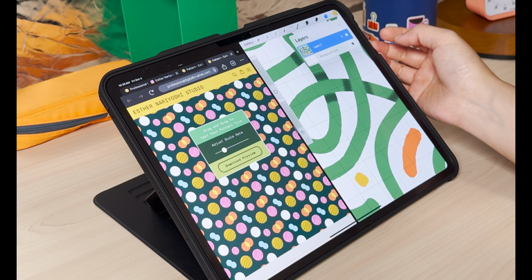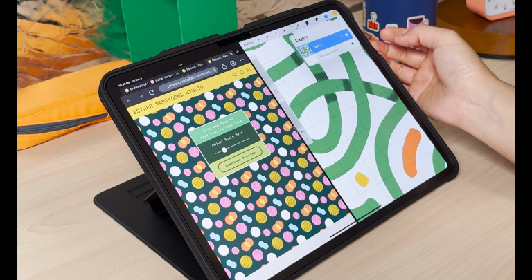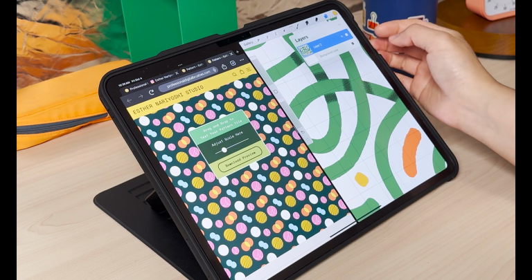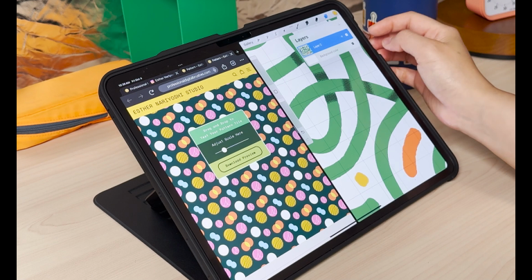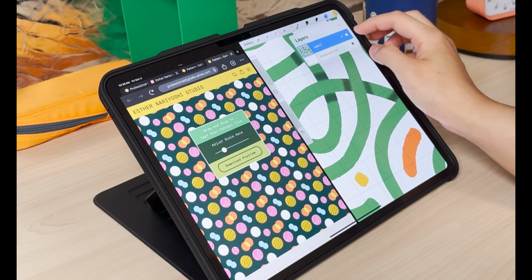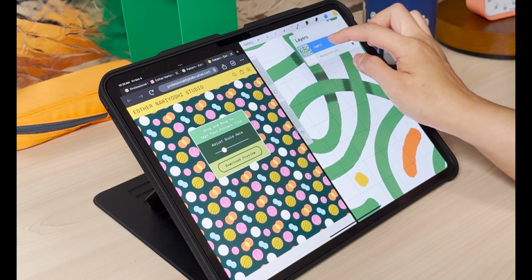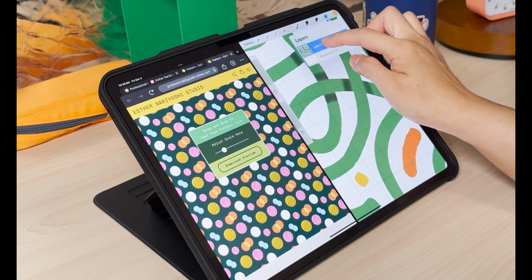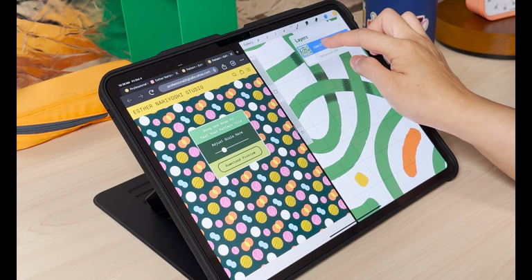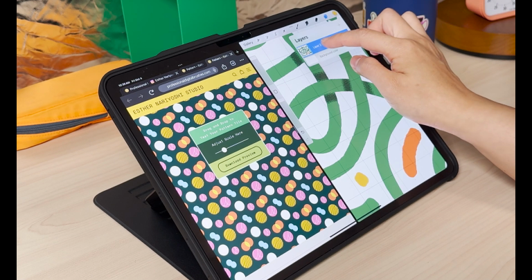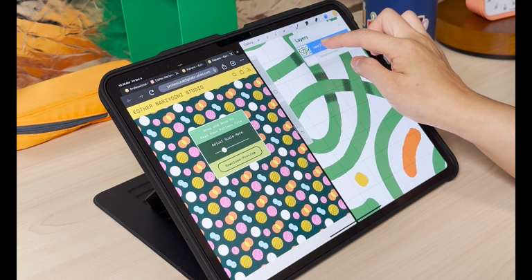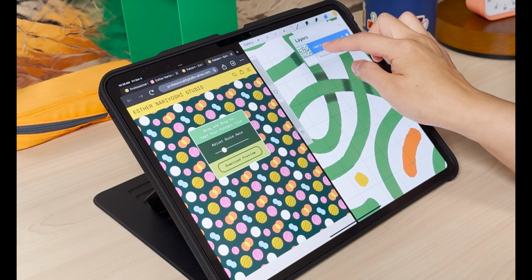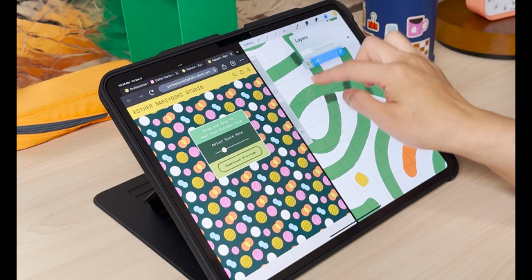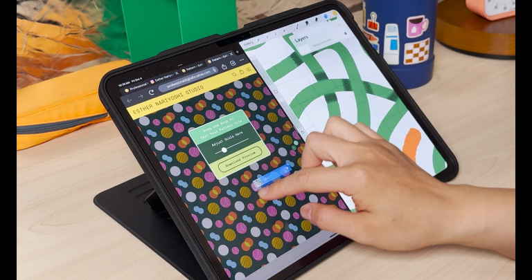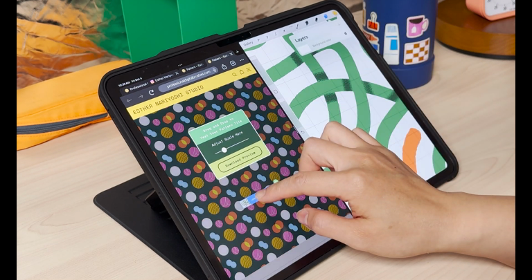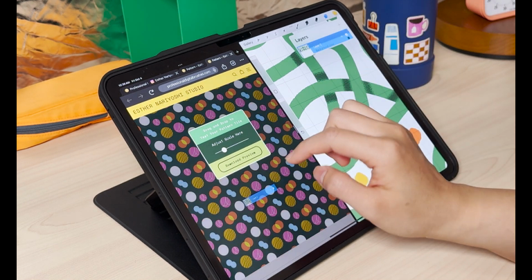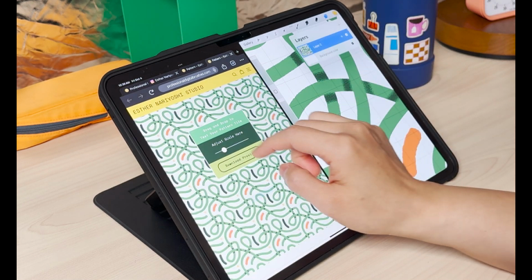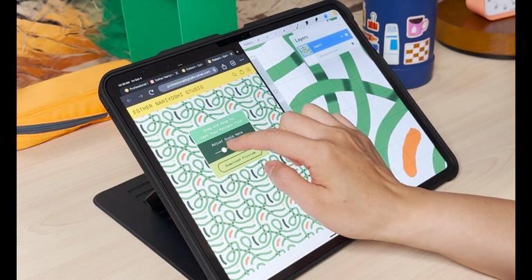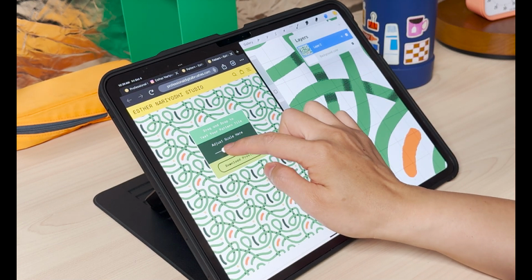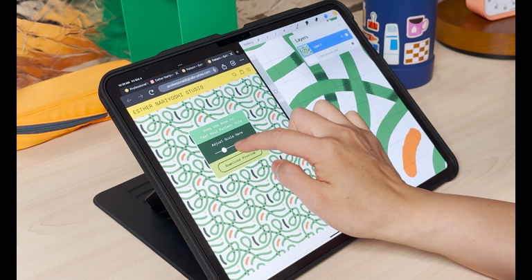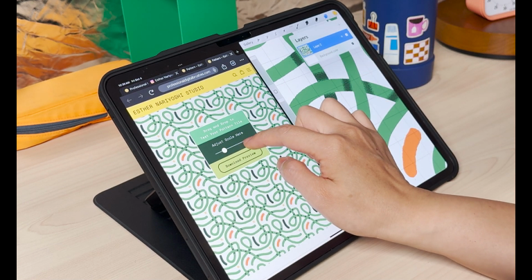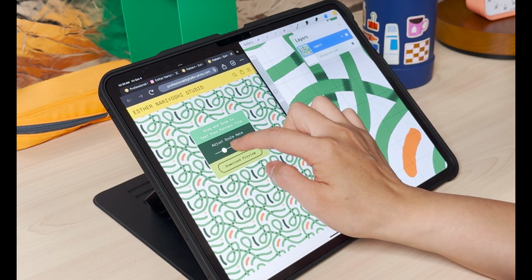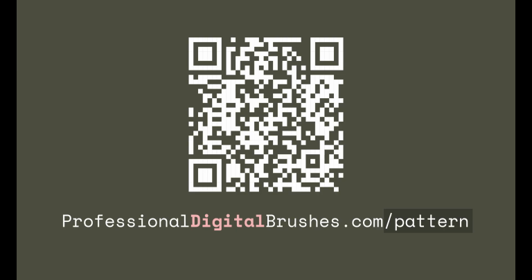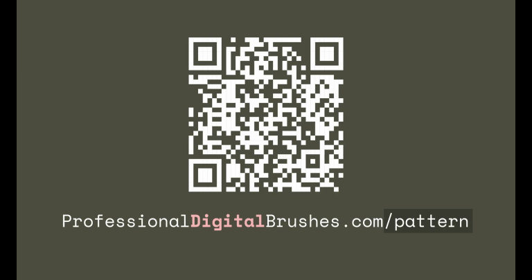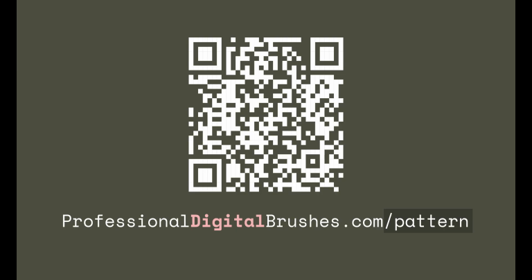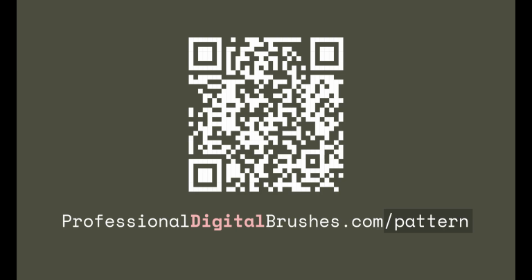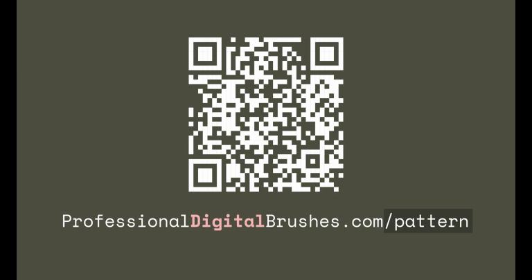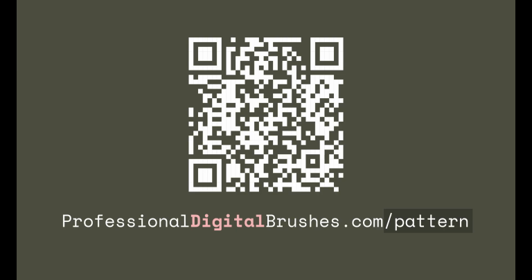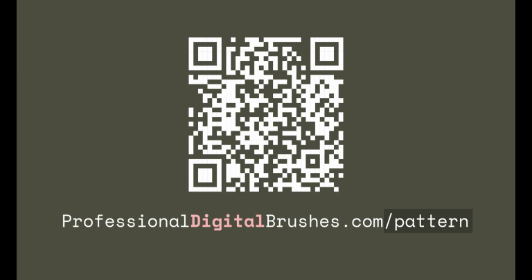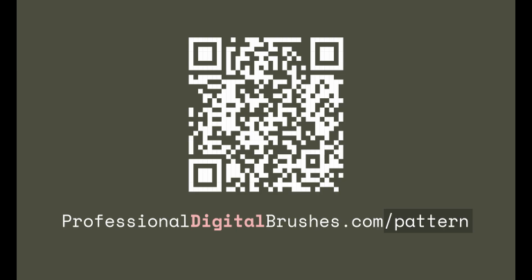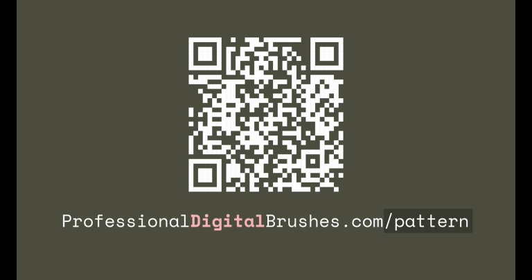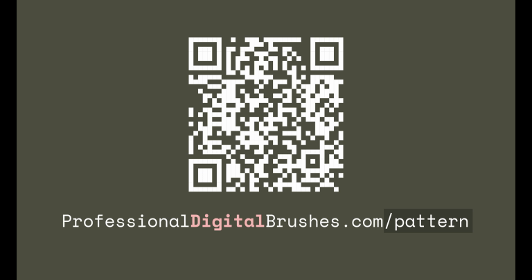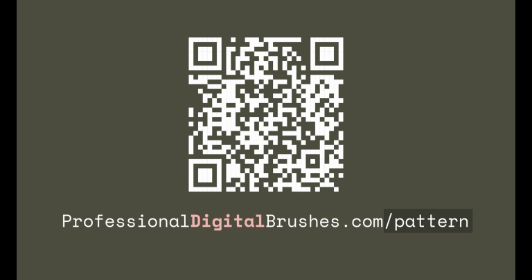In this video, I want to show you how to quickly test your pattern tiles and save the preview right on your iPad.